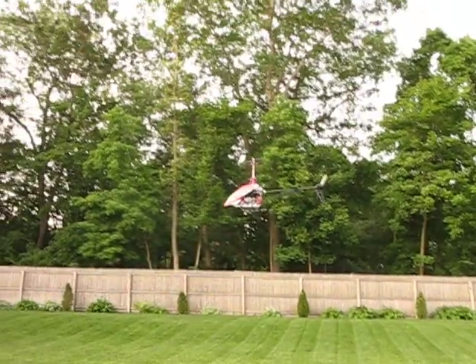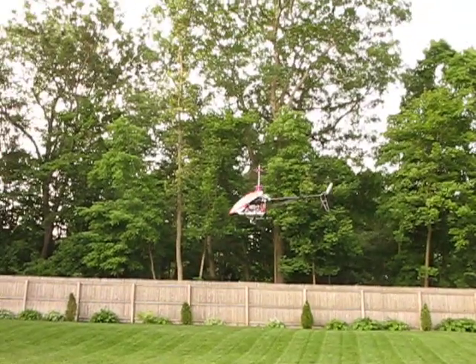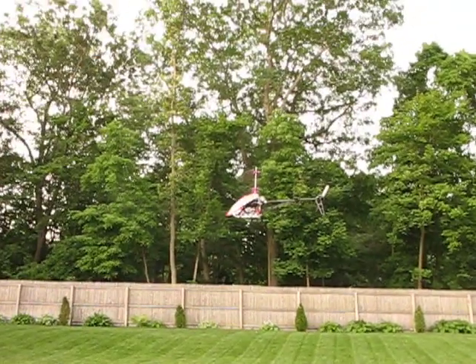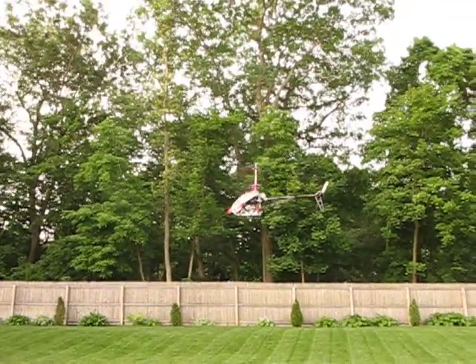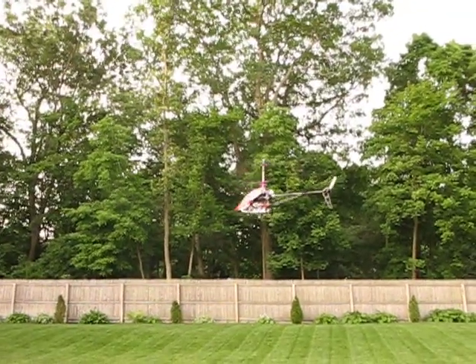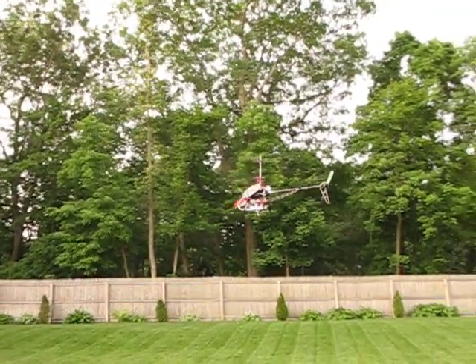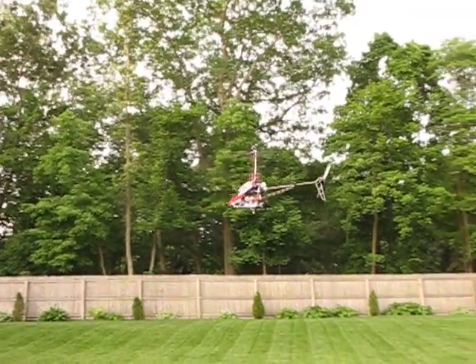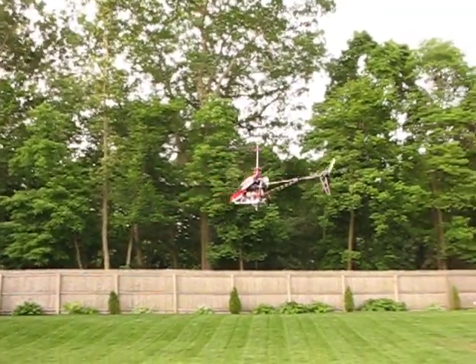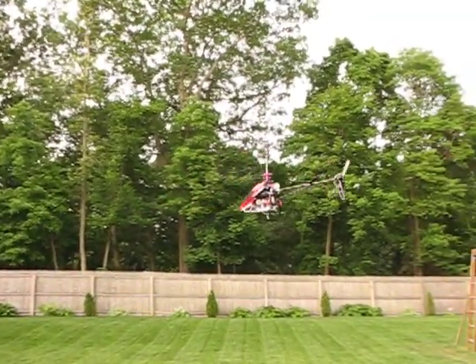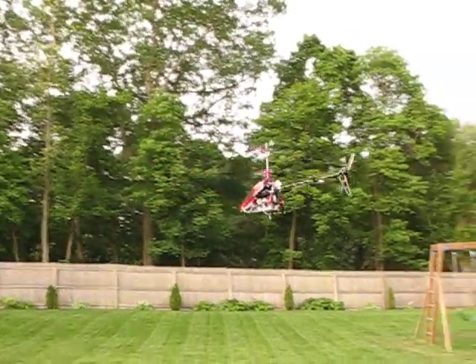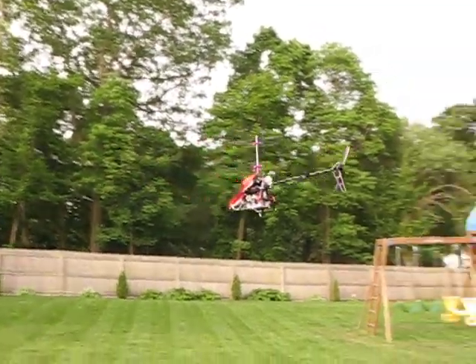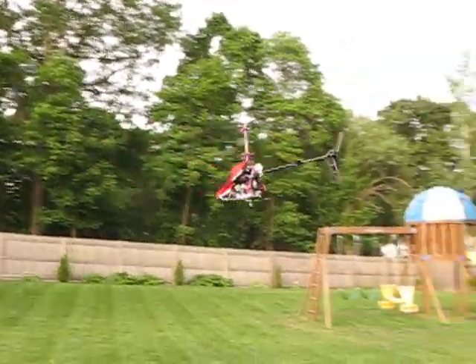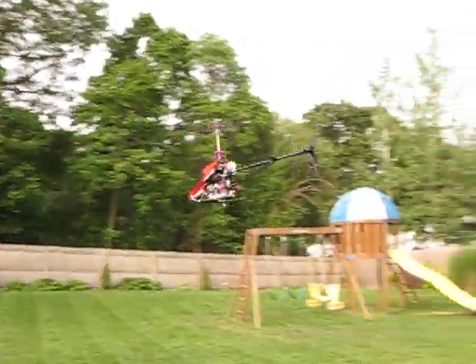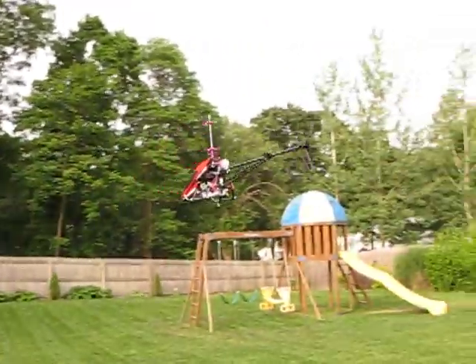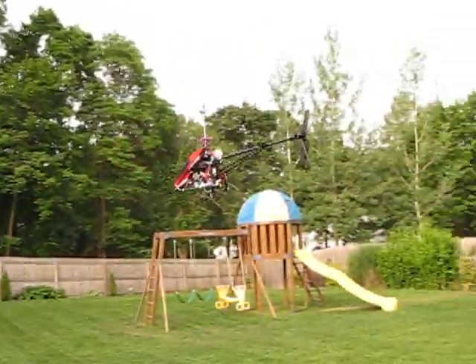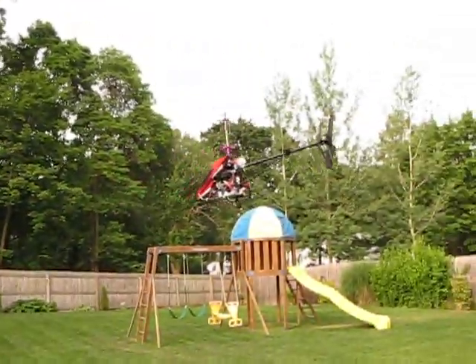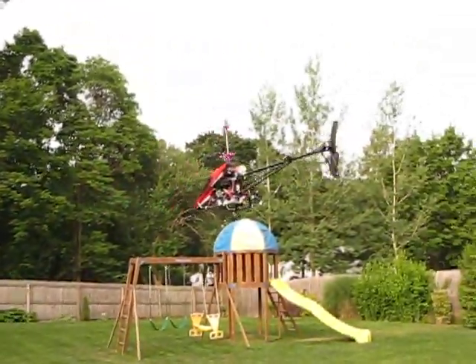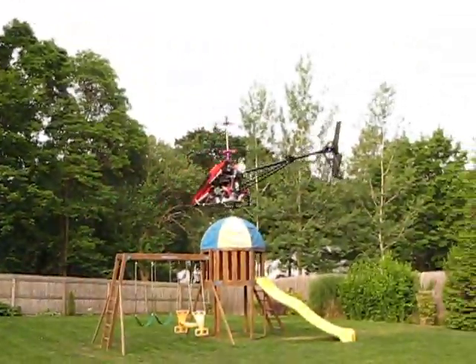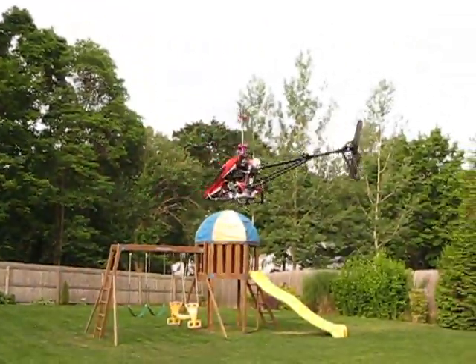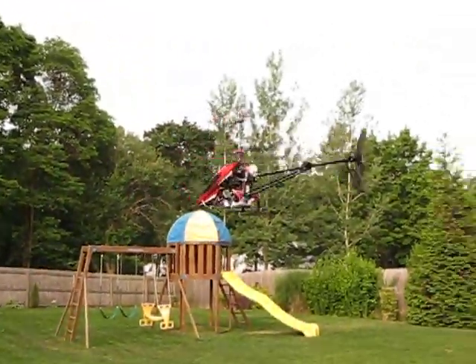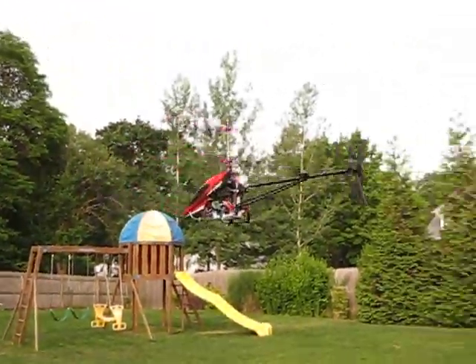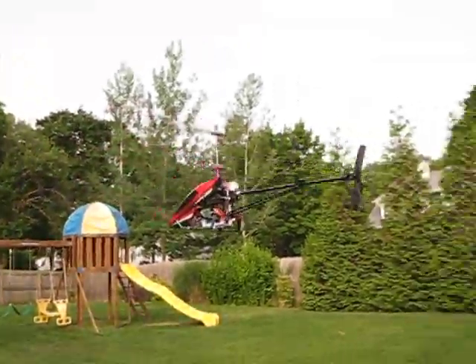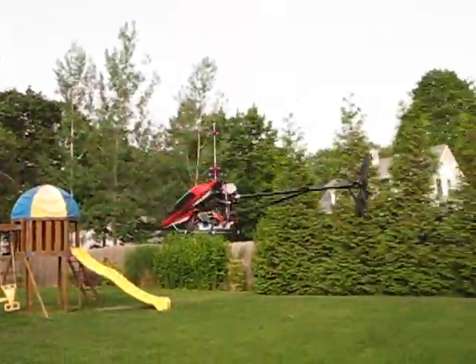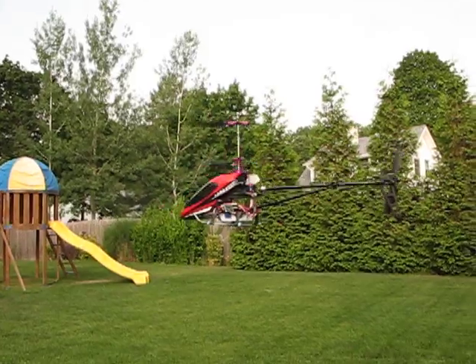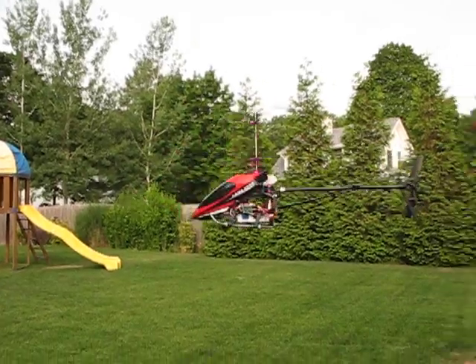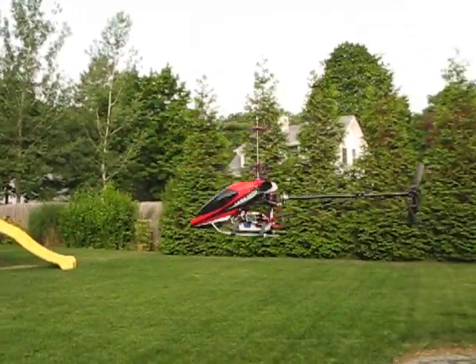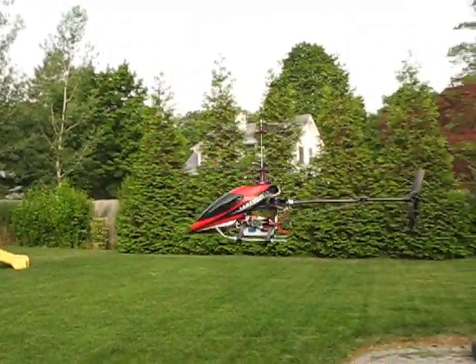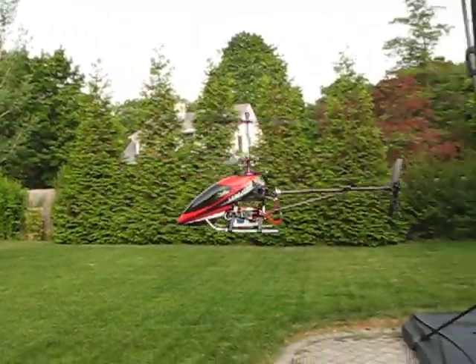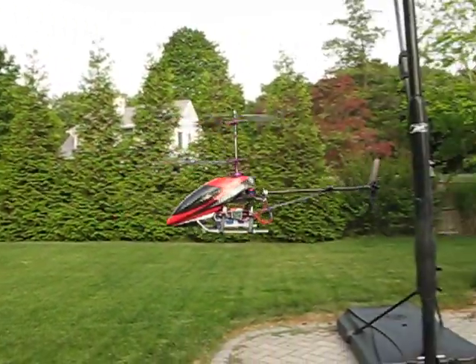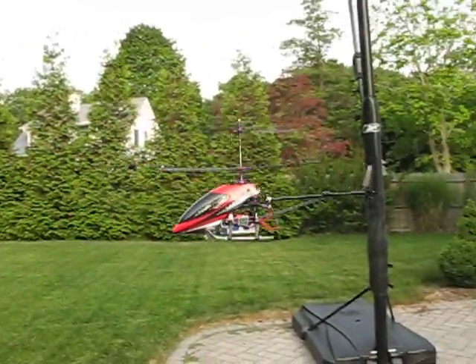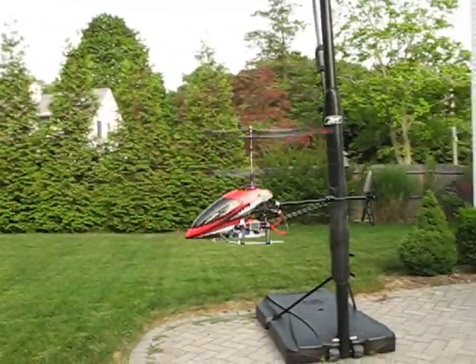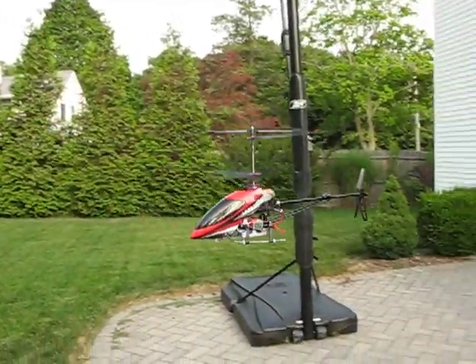Alright, I guess we can land this. Very nice and smooth.